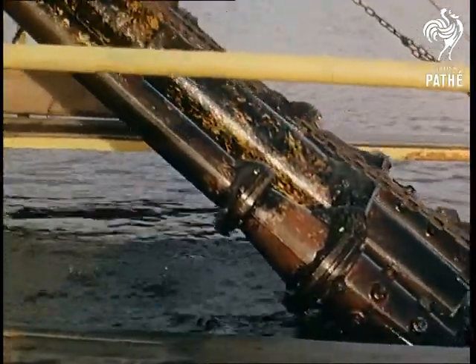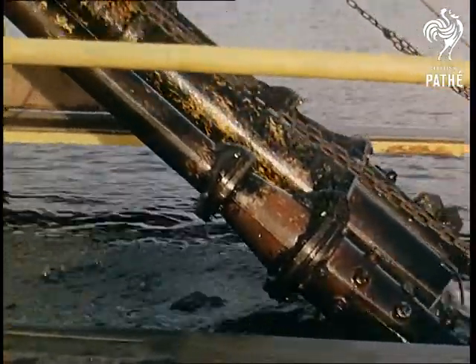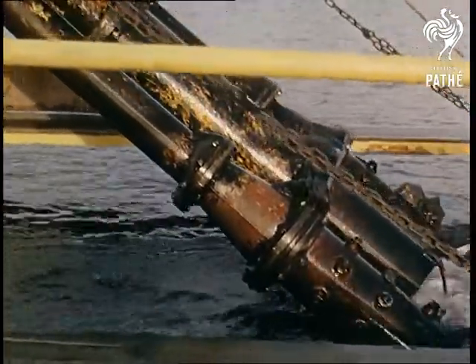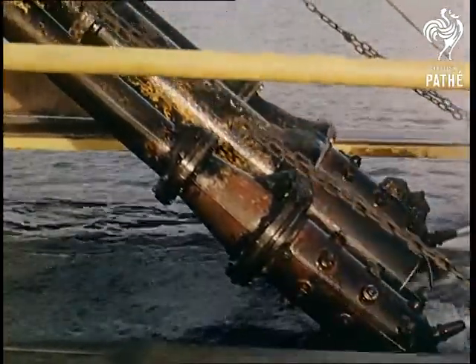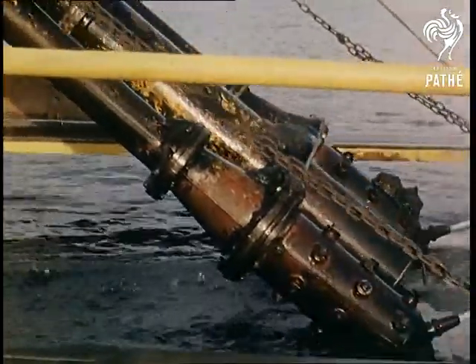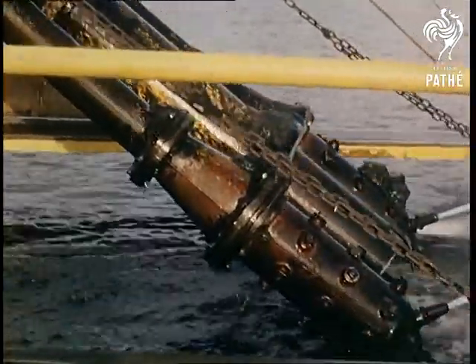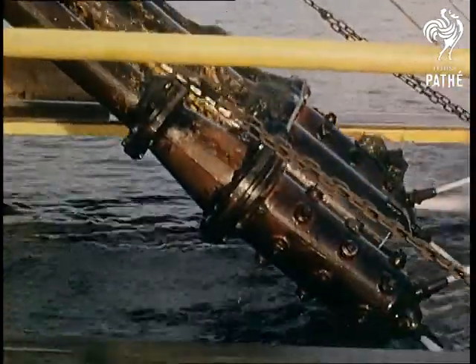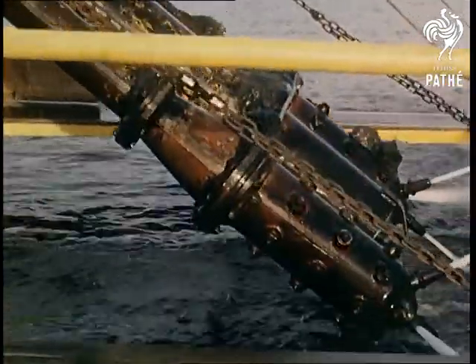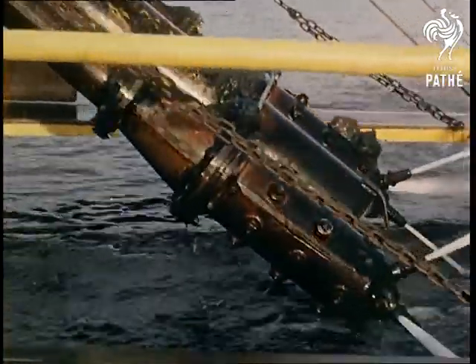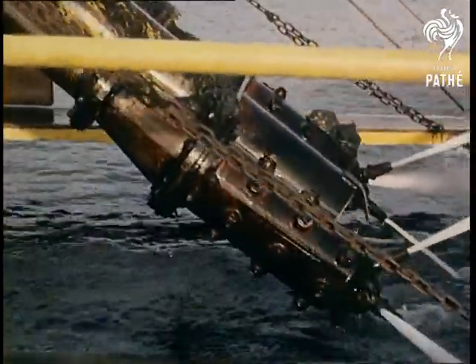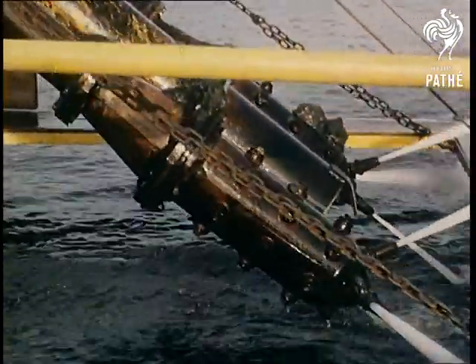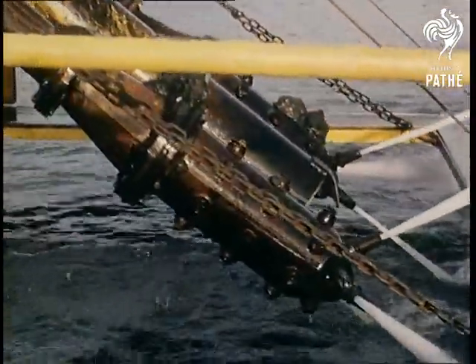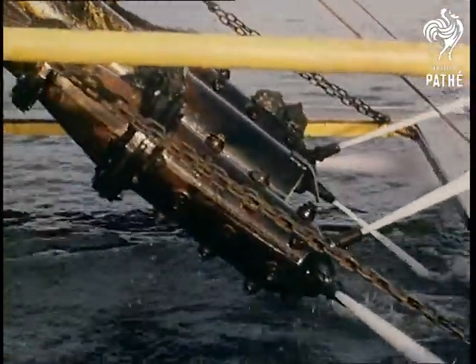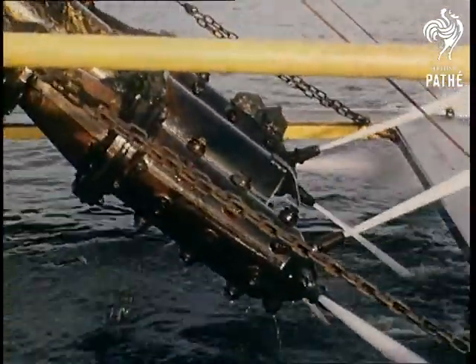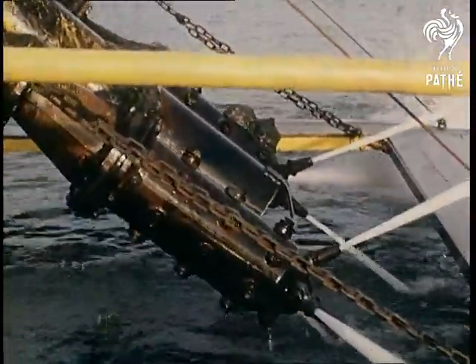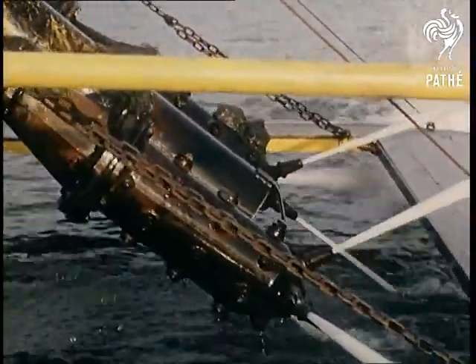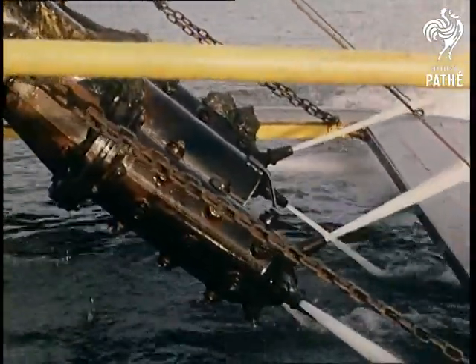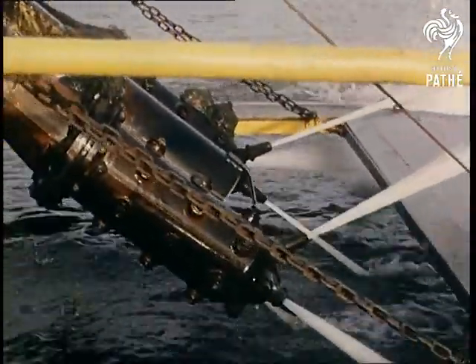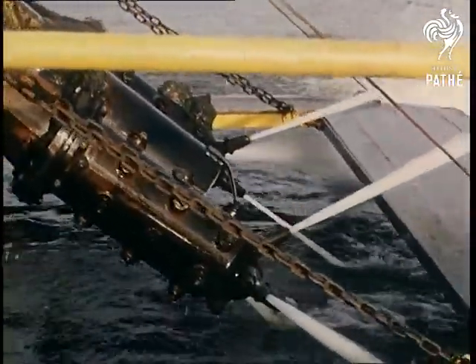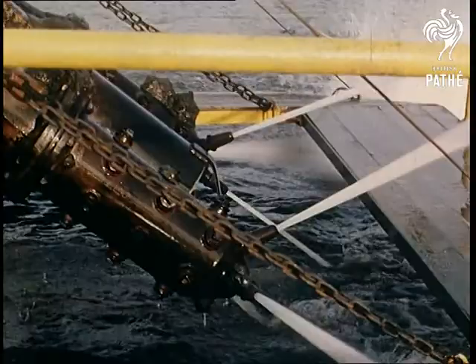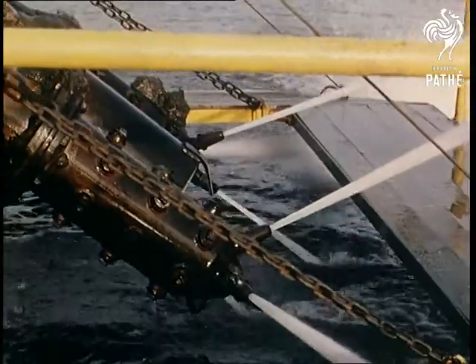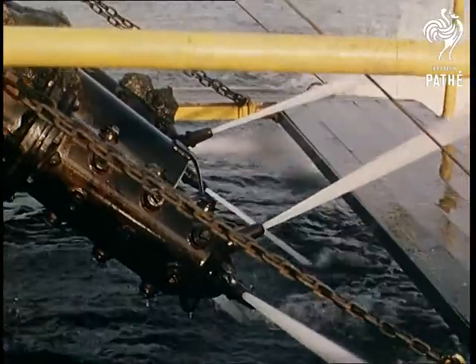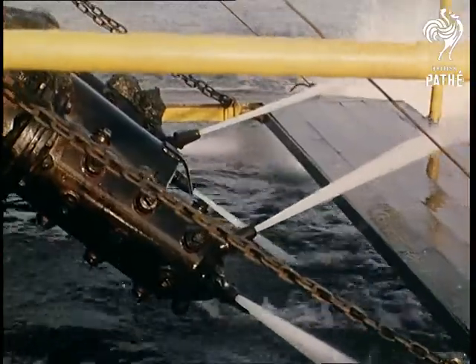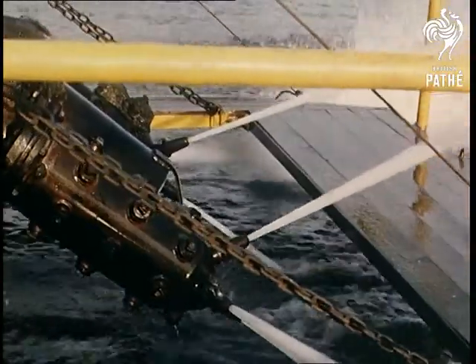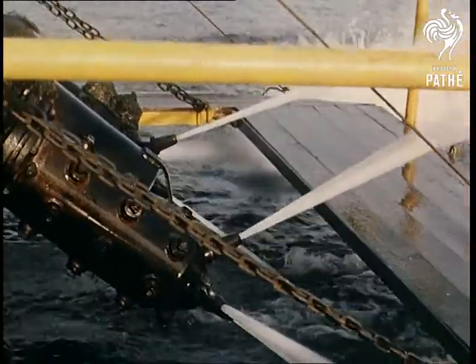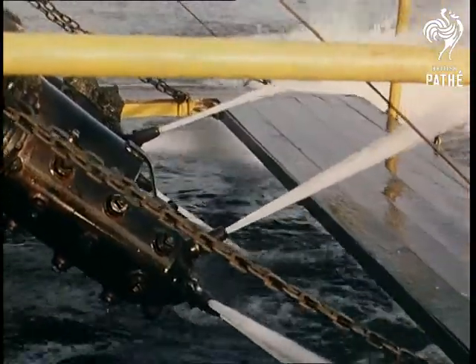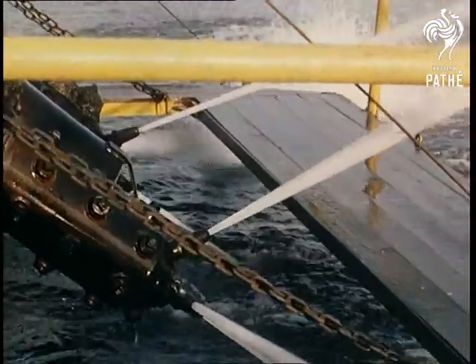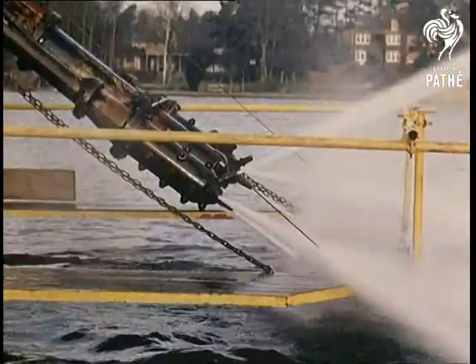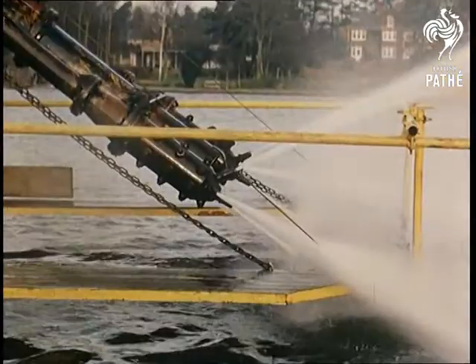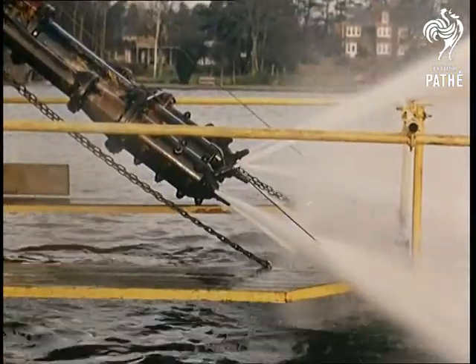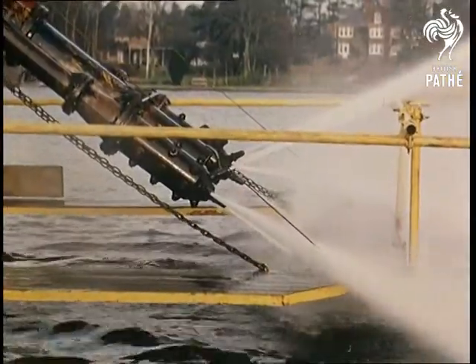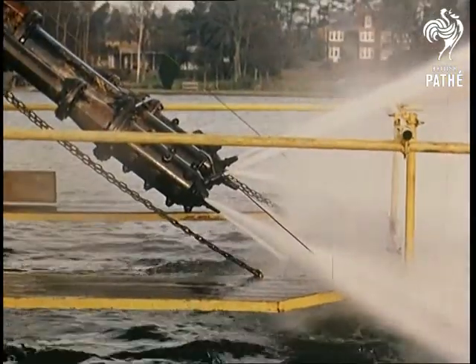A closer view of the agitator jets, which help to keep the river clear for larger boats than would normally be possible.